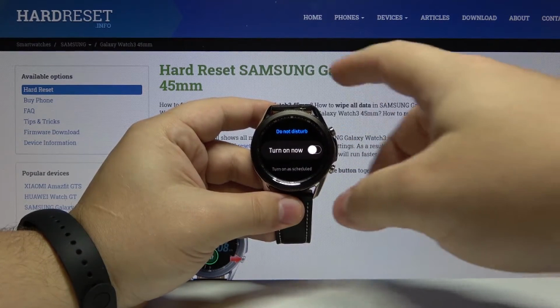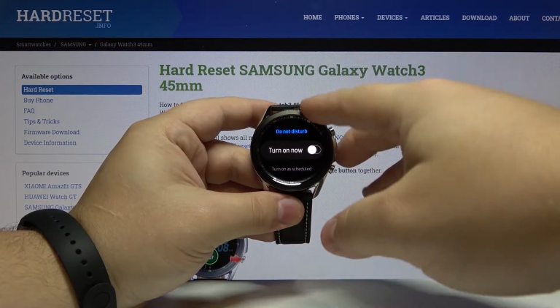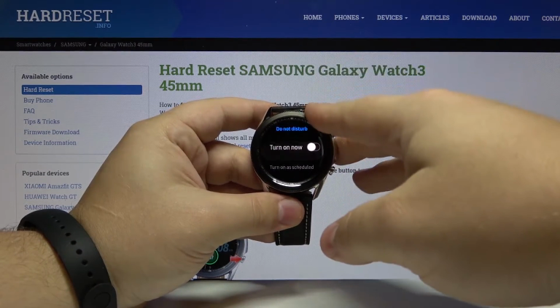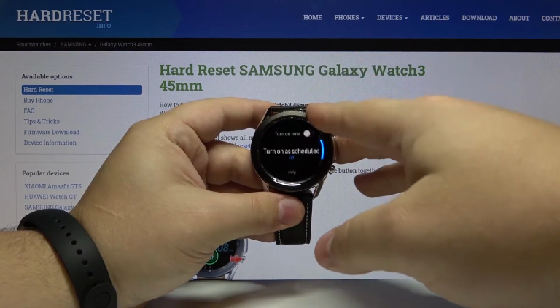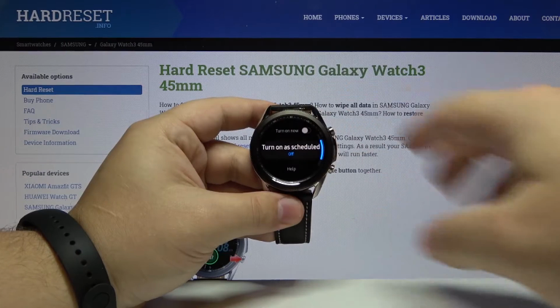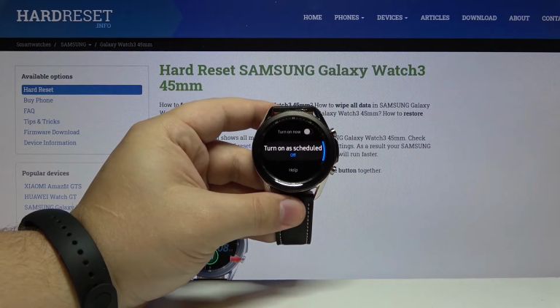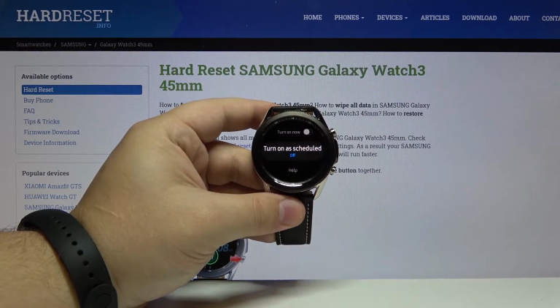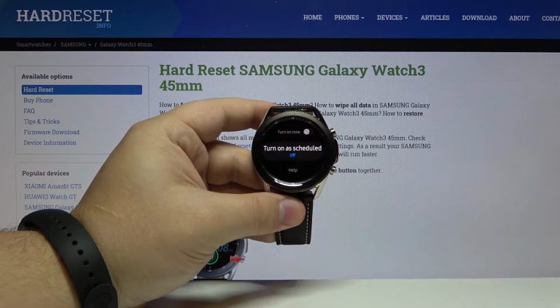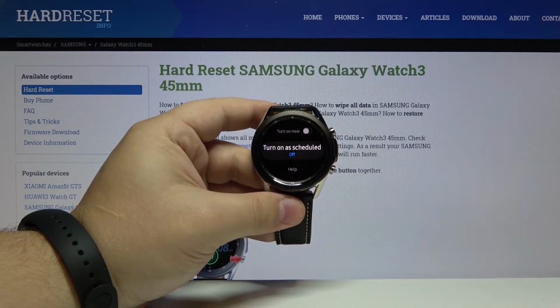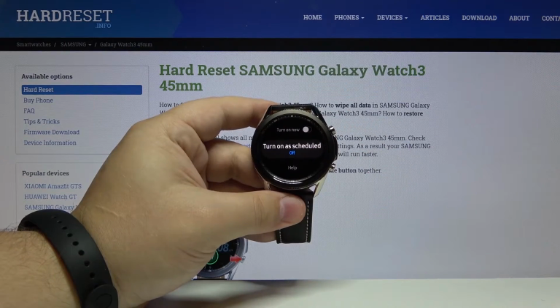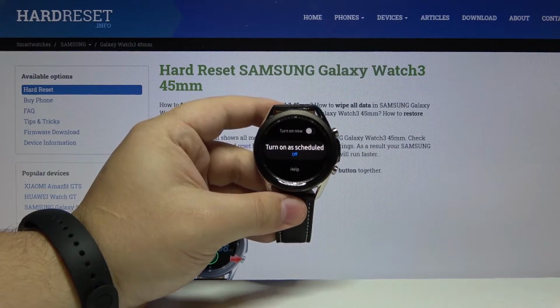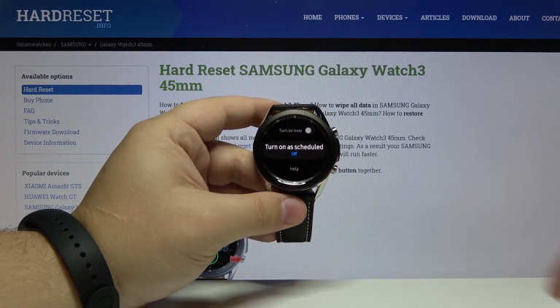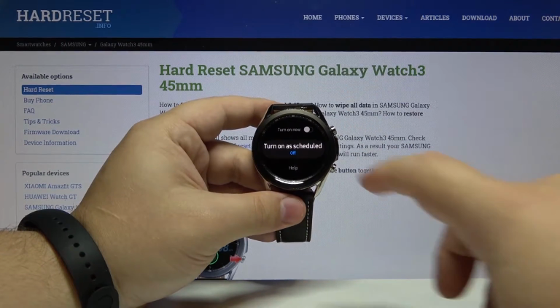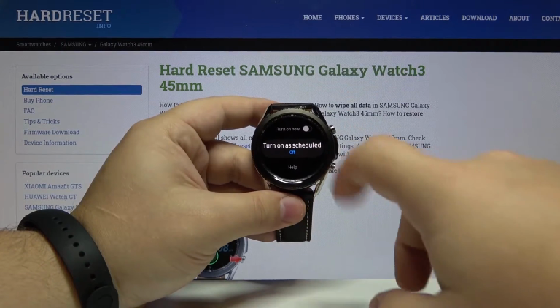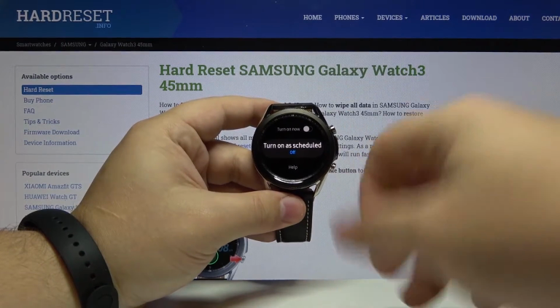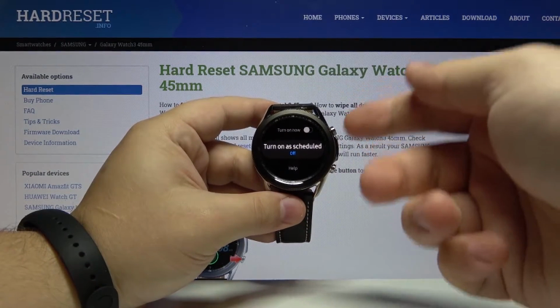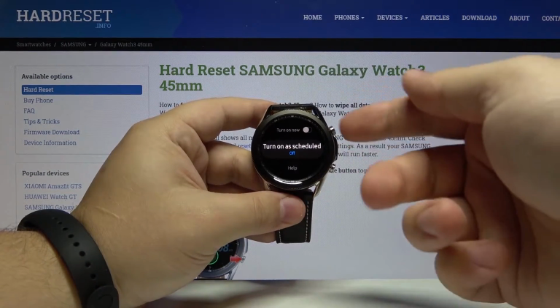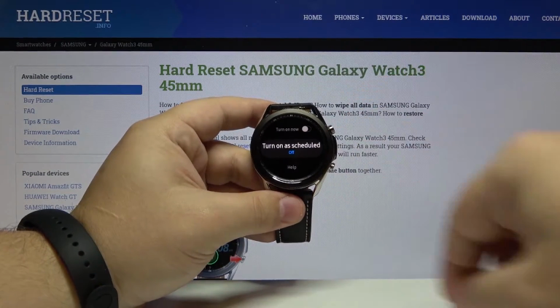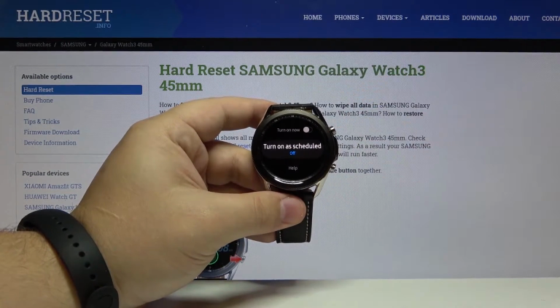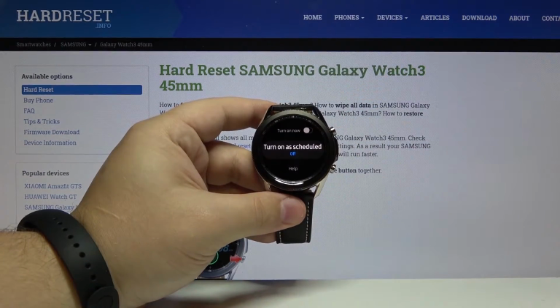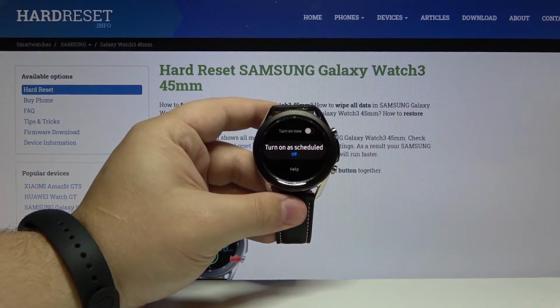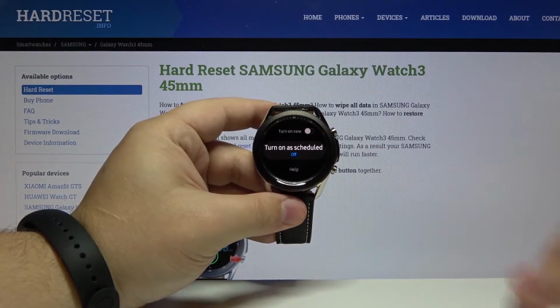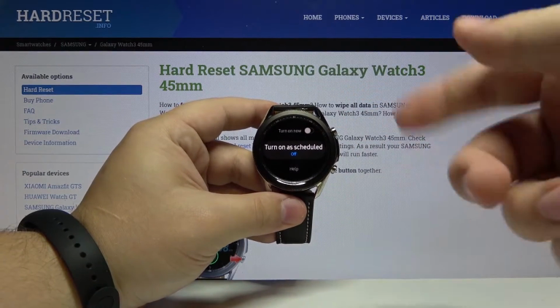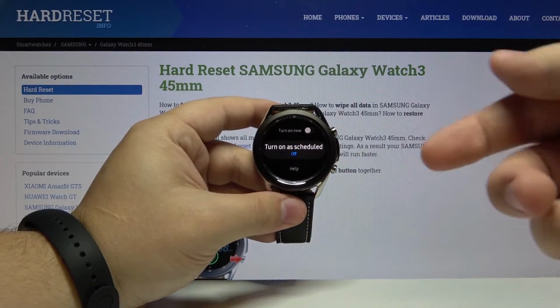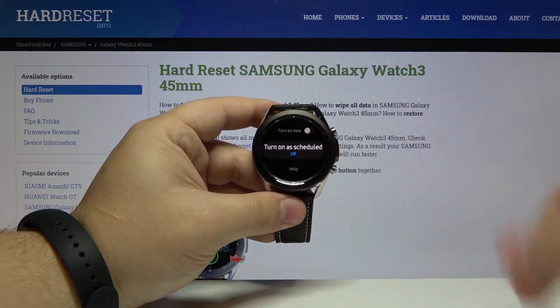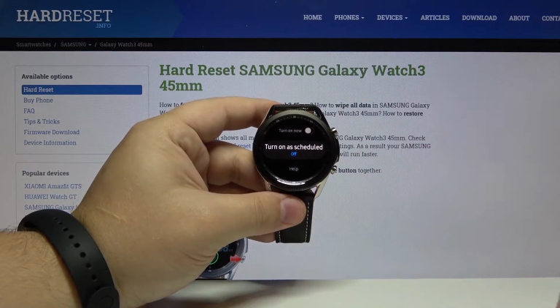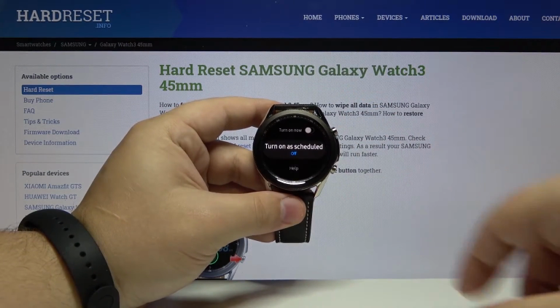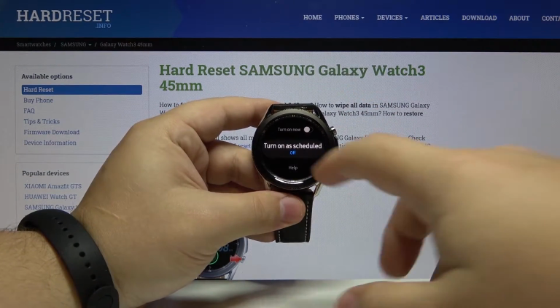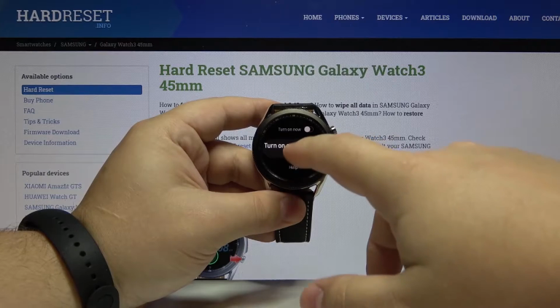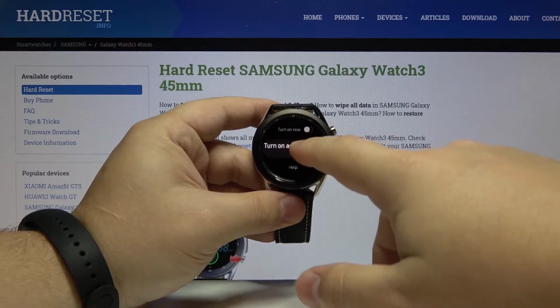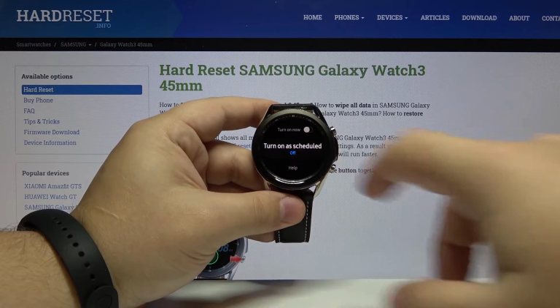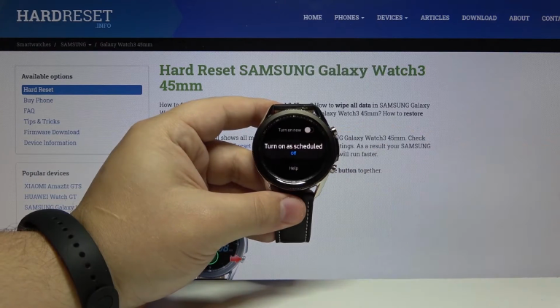We can also tap on Turn On As Scheduled to make a schedule for our do not disturb mode. So let's tap on it.